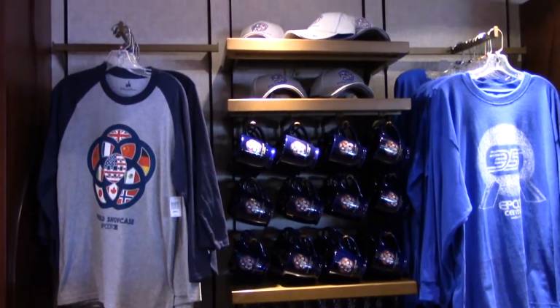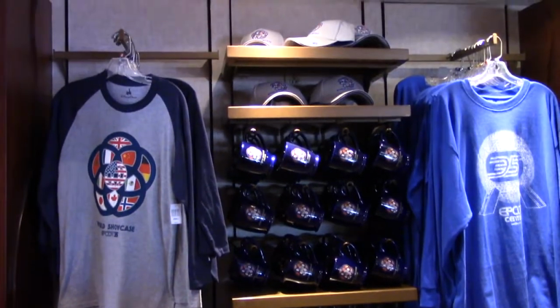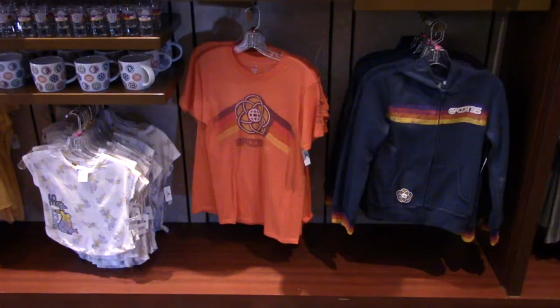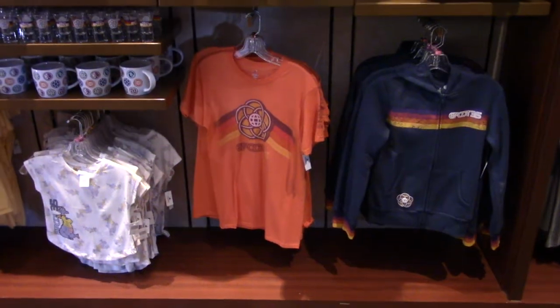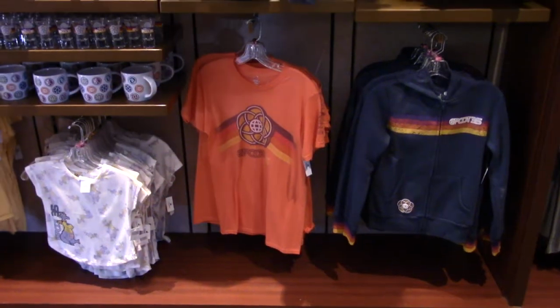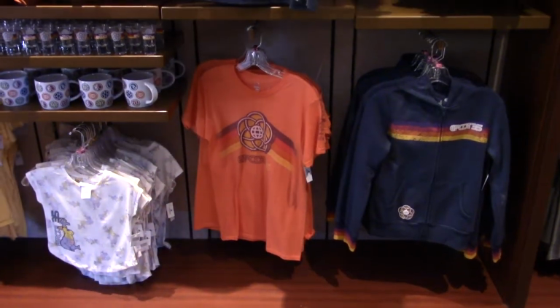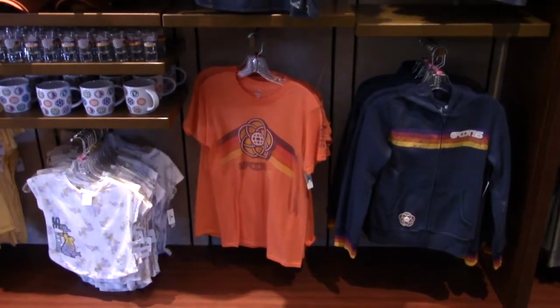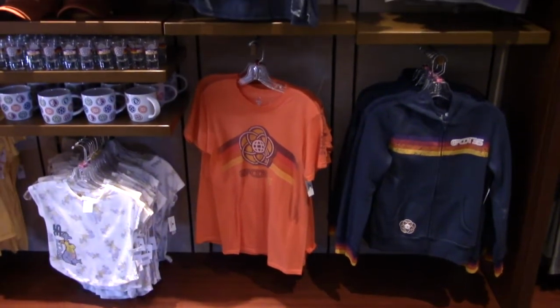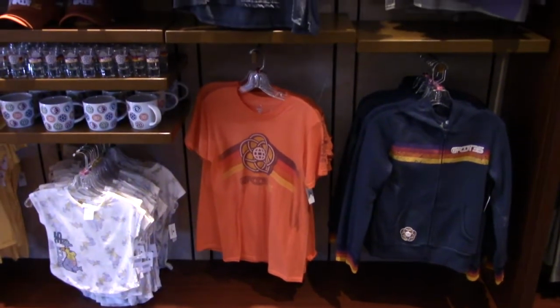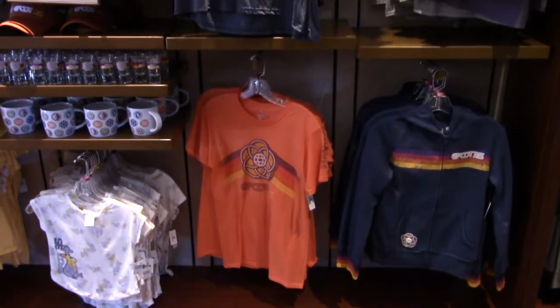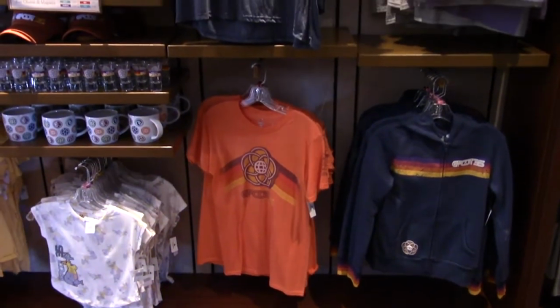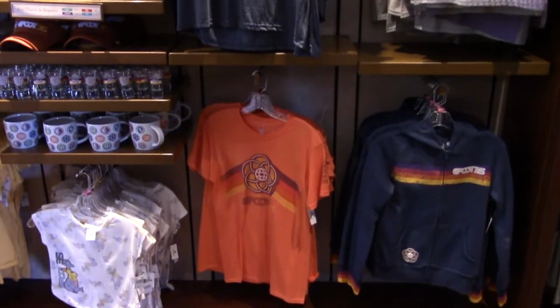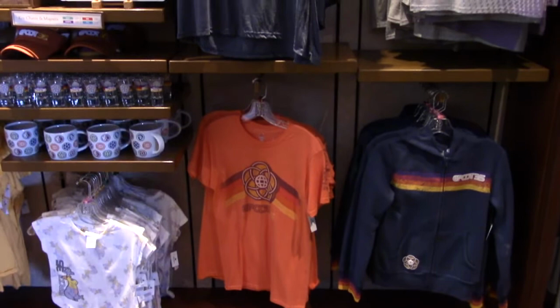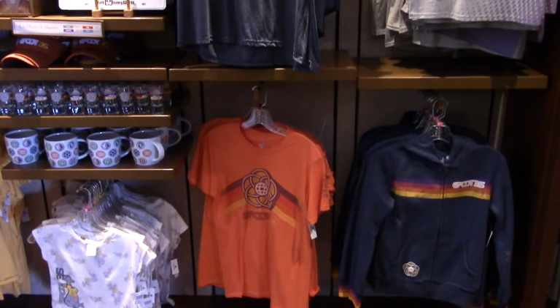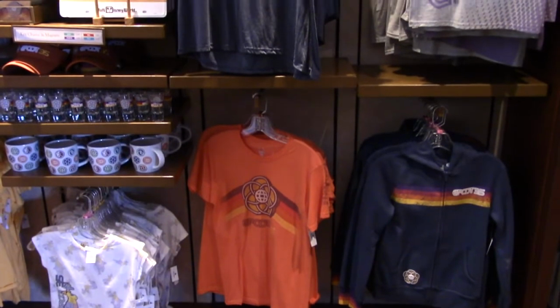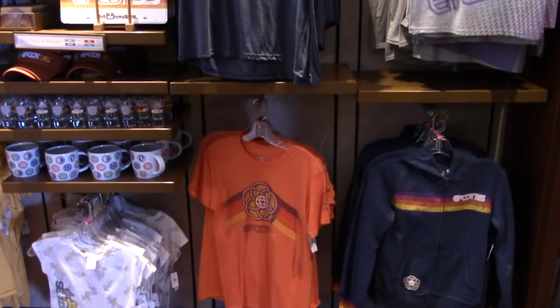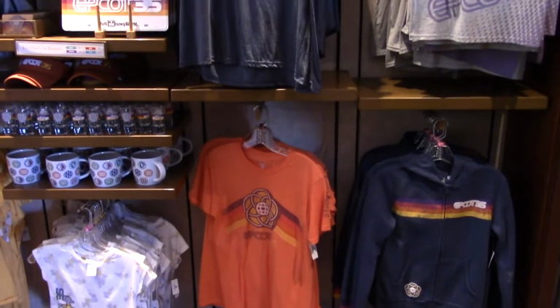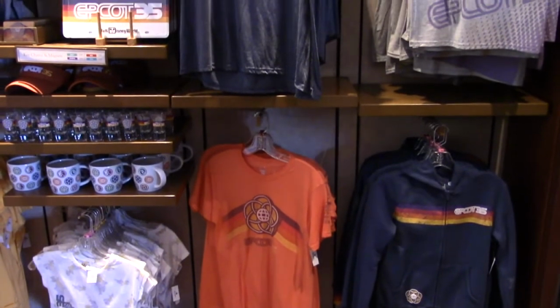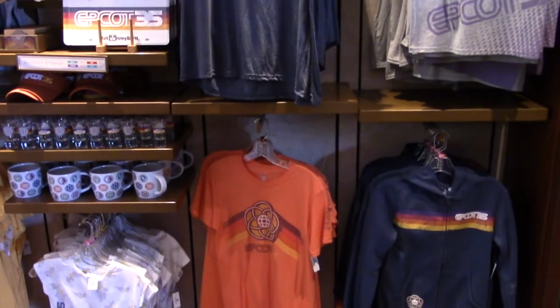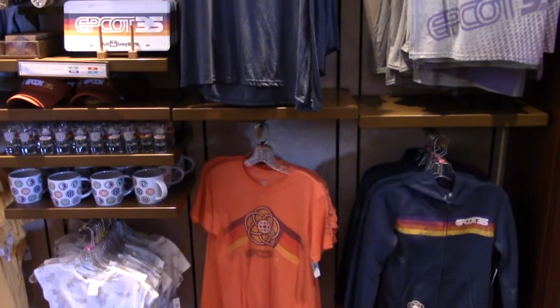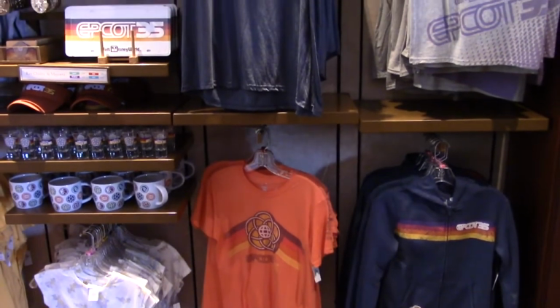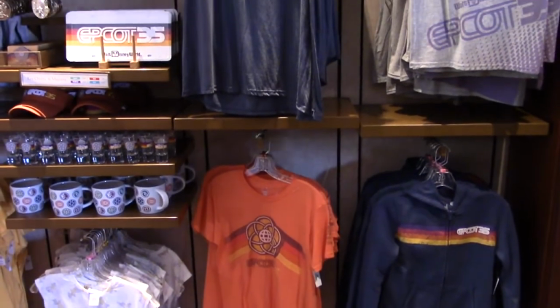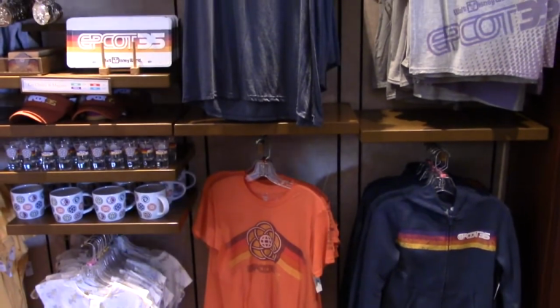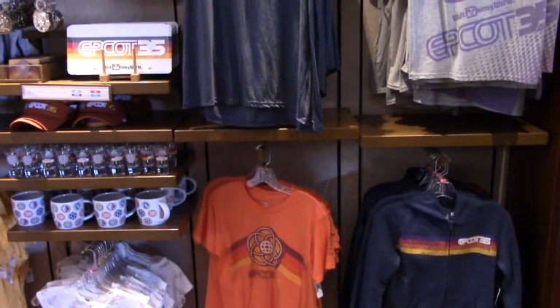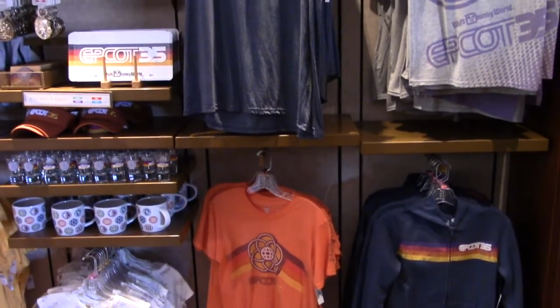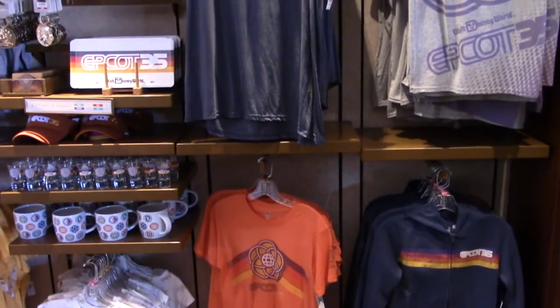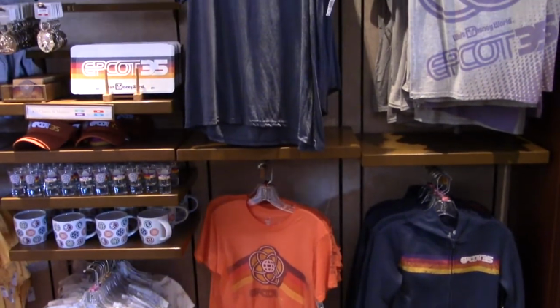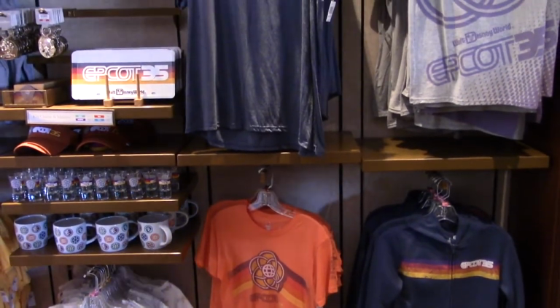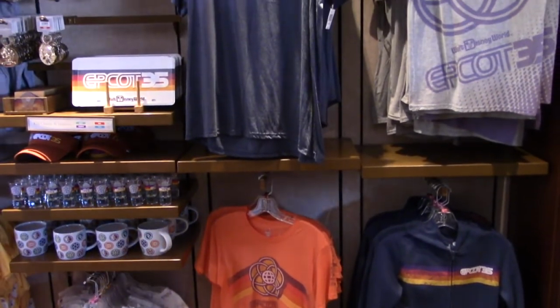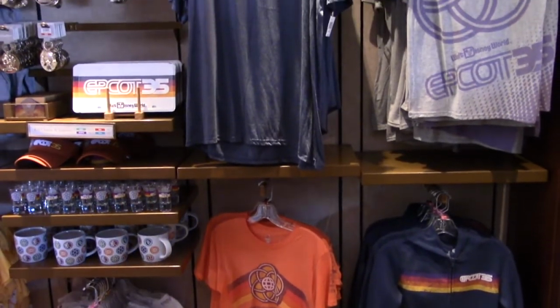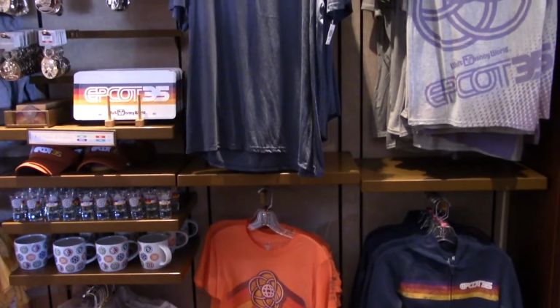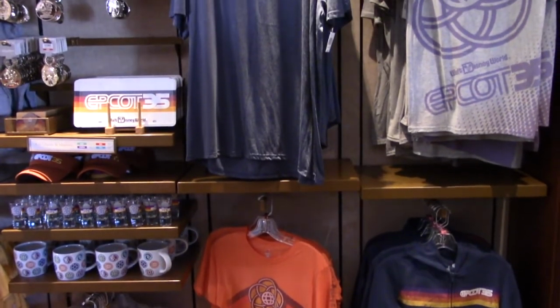There are additional shirt designs and little baby clothes as well, plus an Epcot 35 license plate.